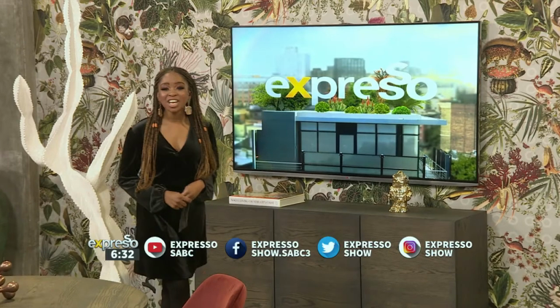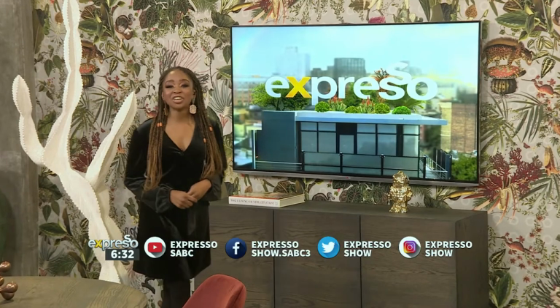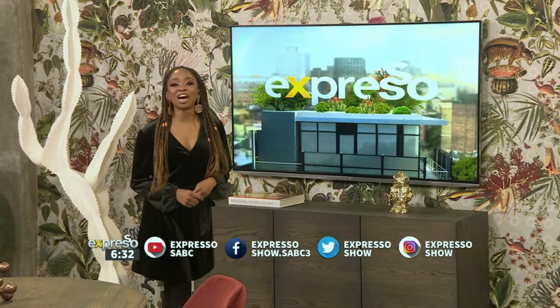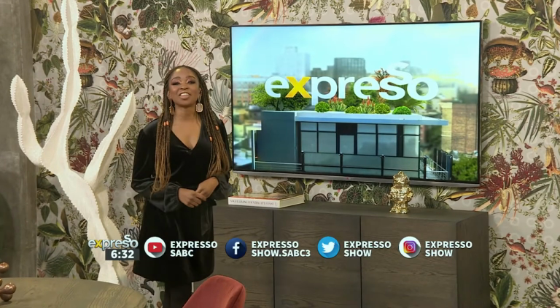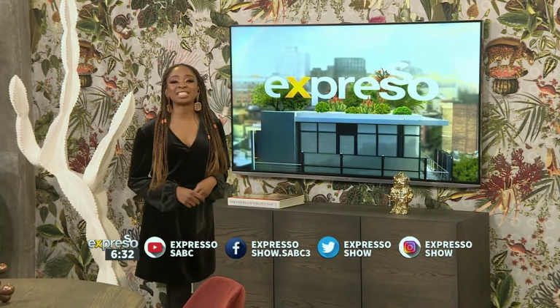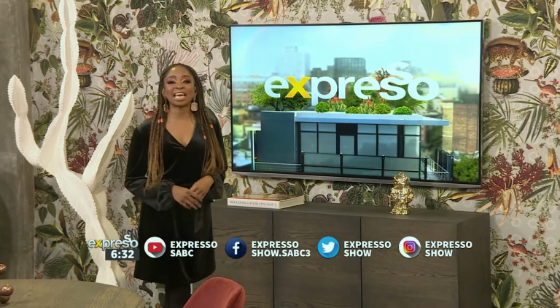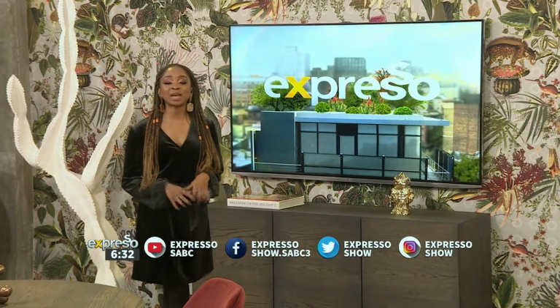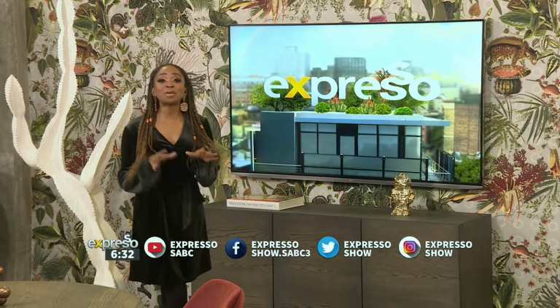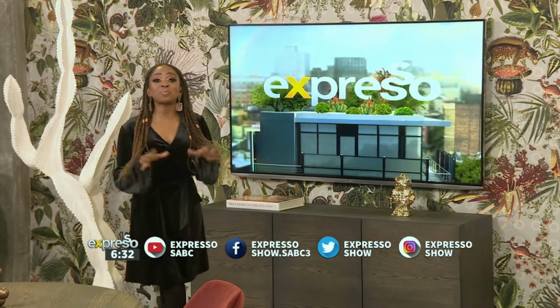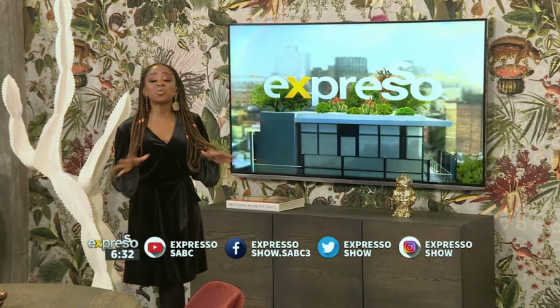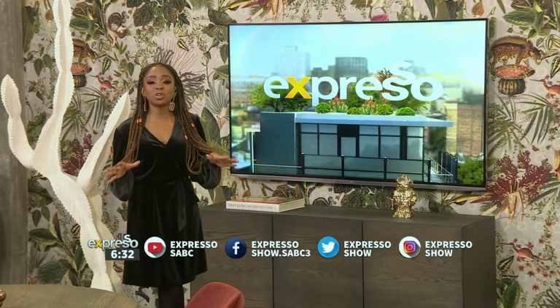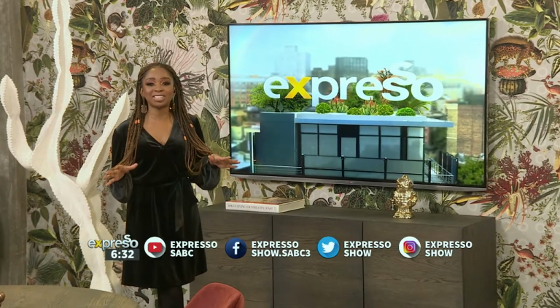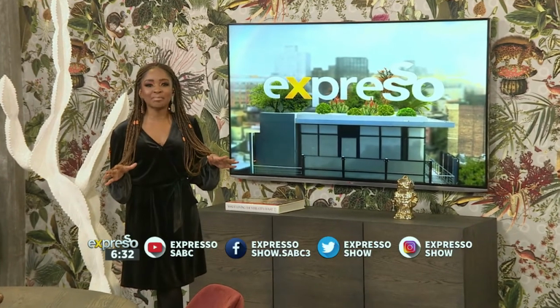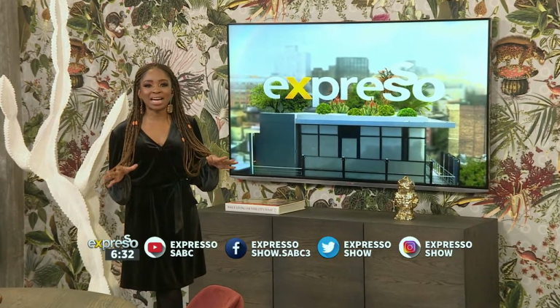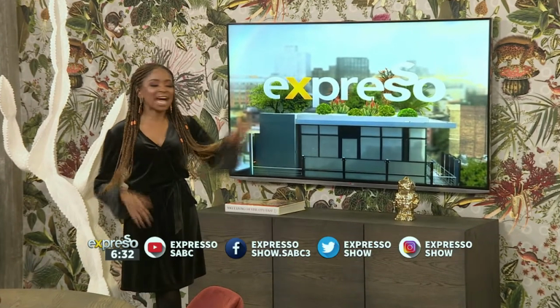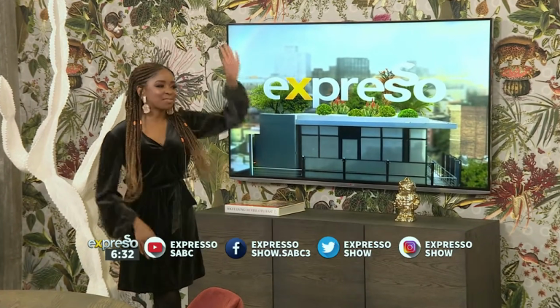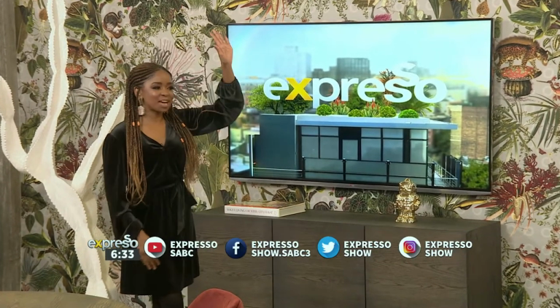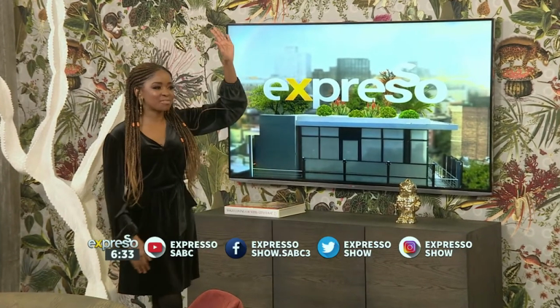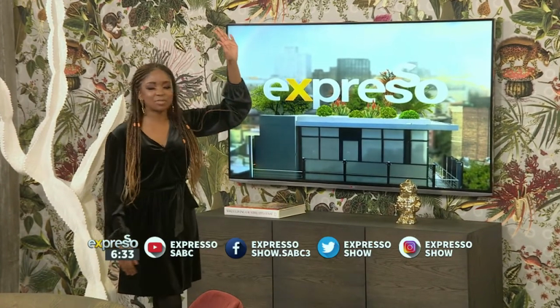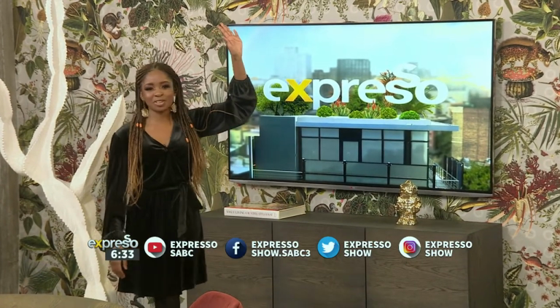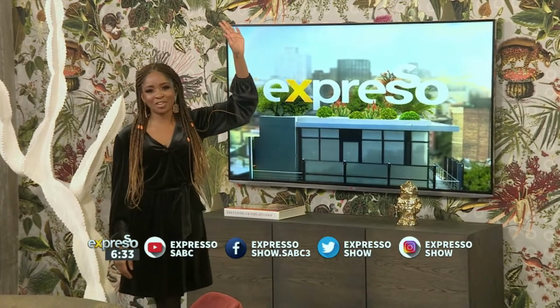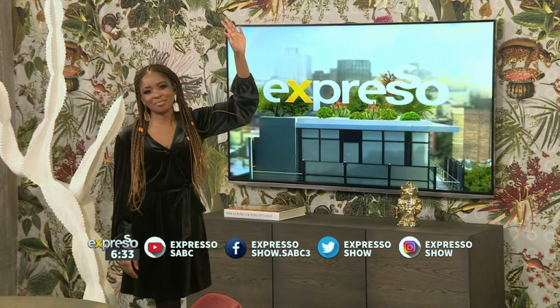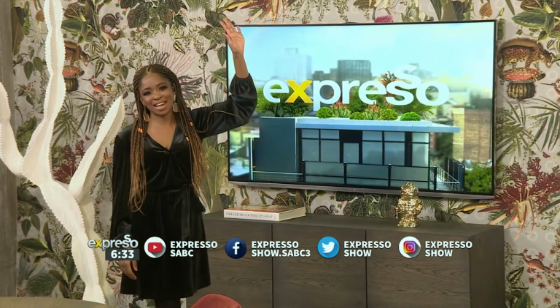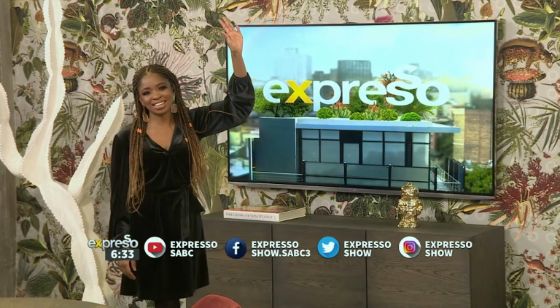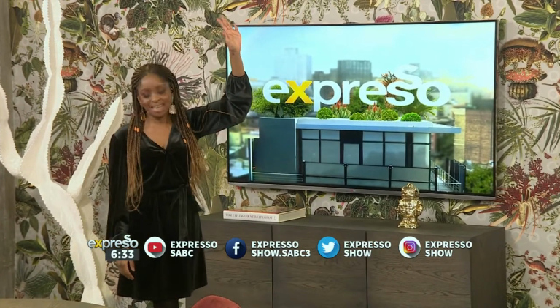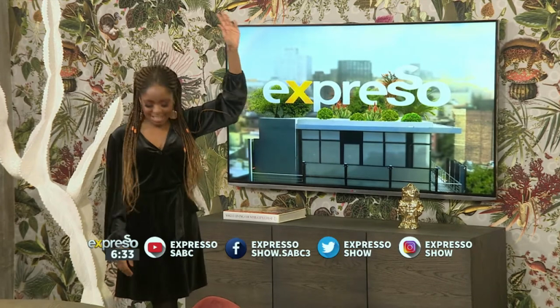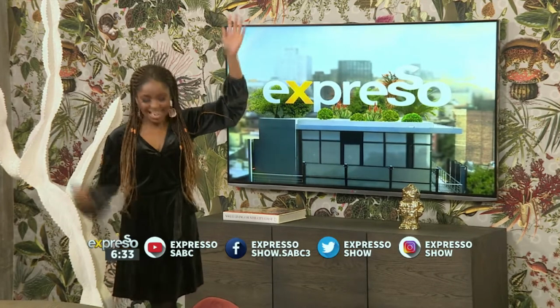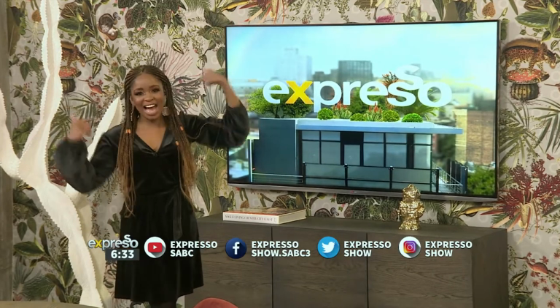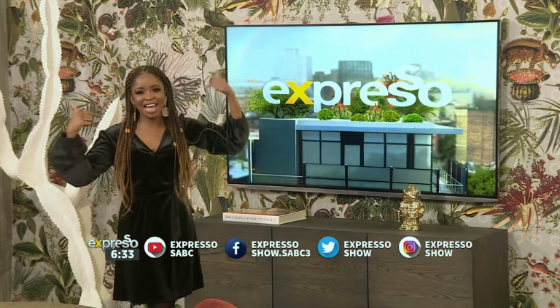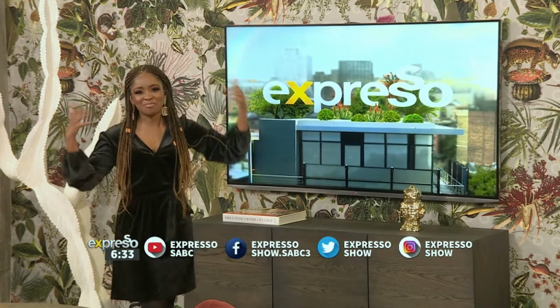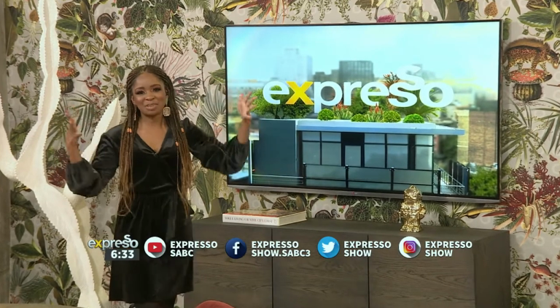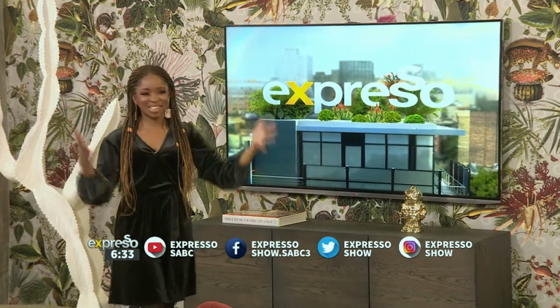You know how they were saying people were losing their minds? I'm people, Graham and Leigh-Anne. I am people.